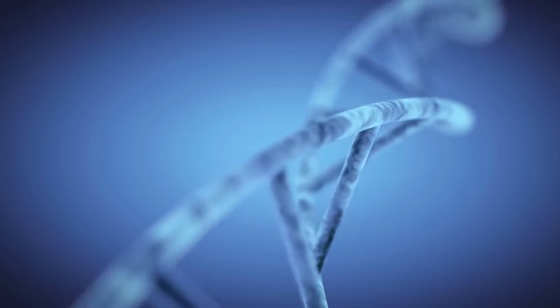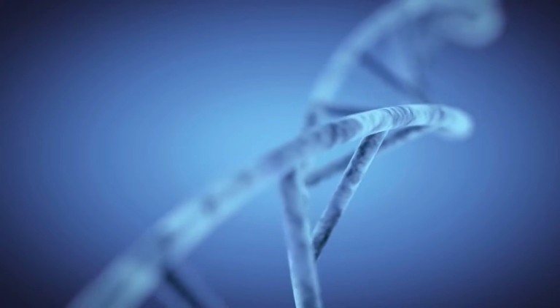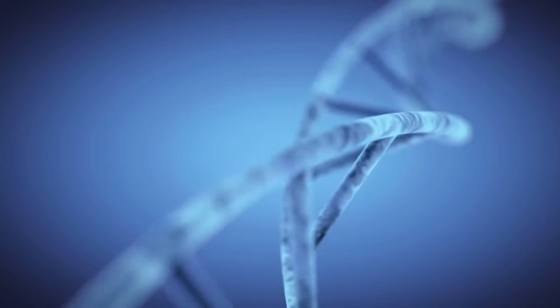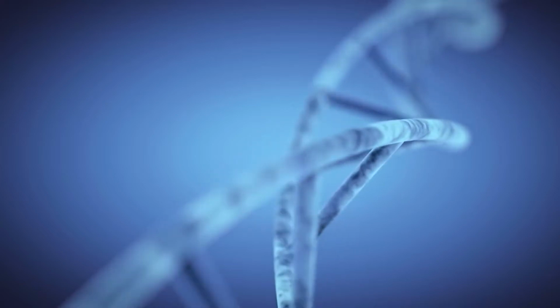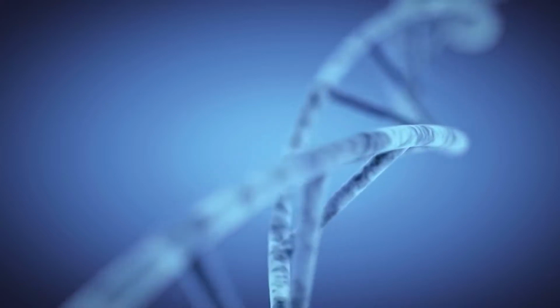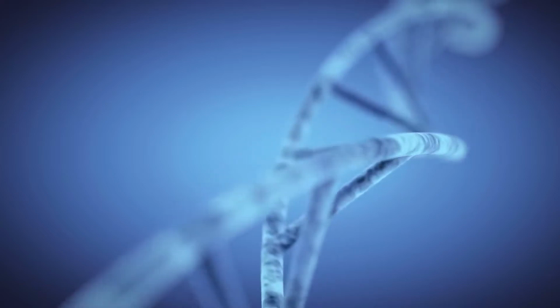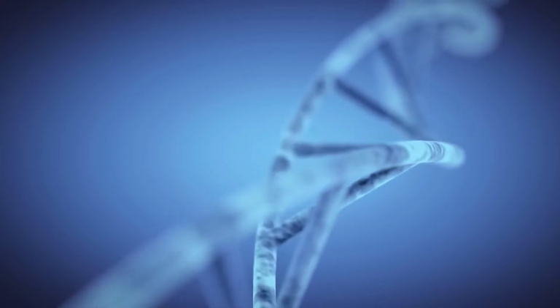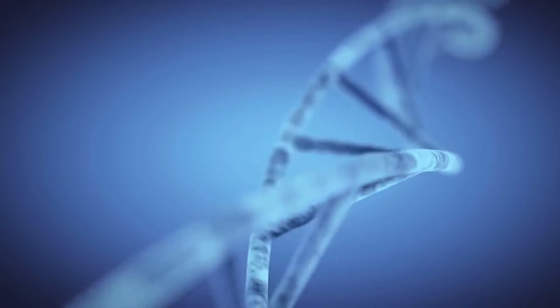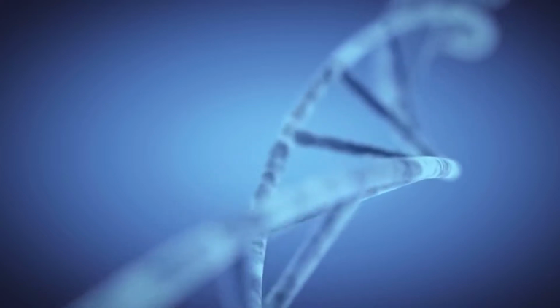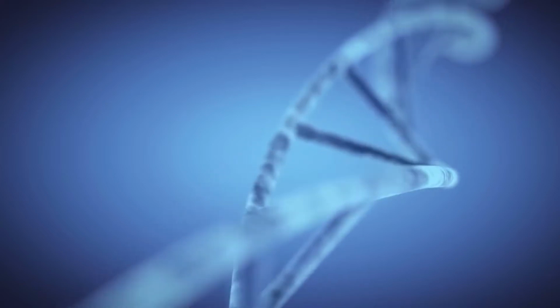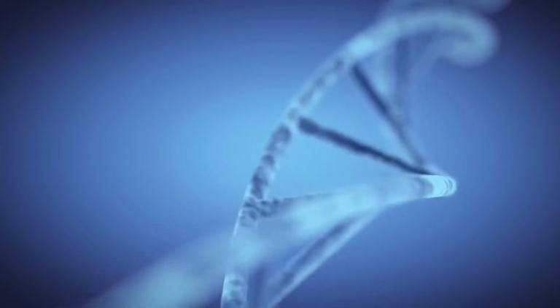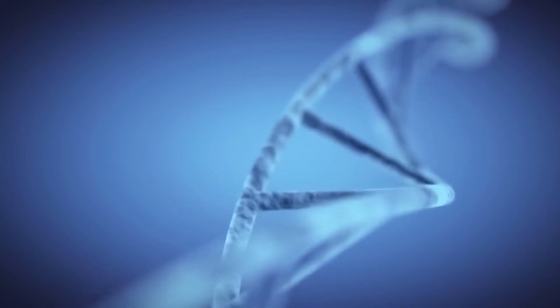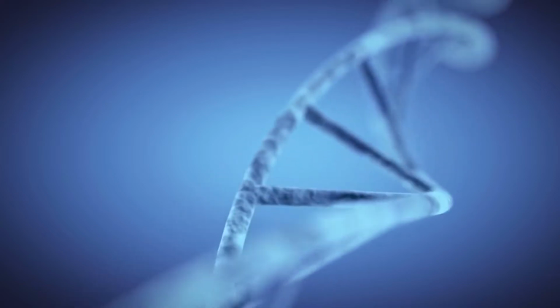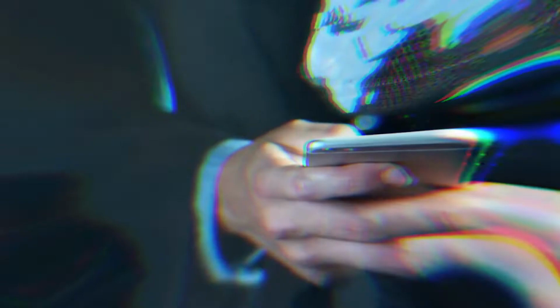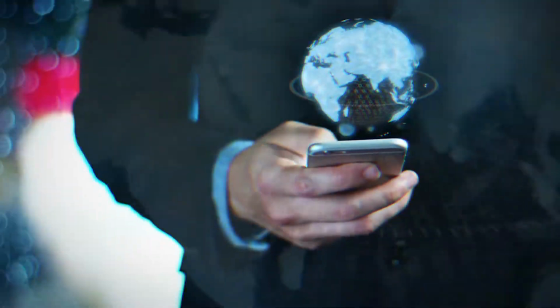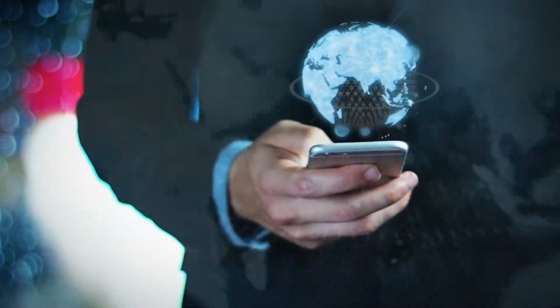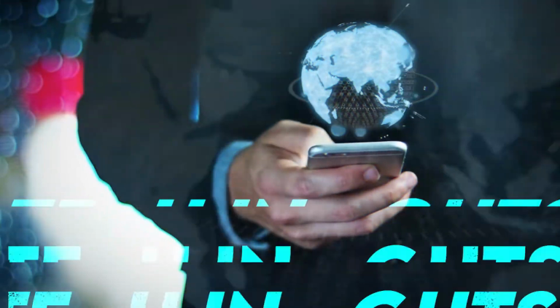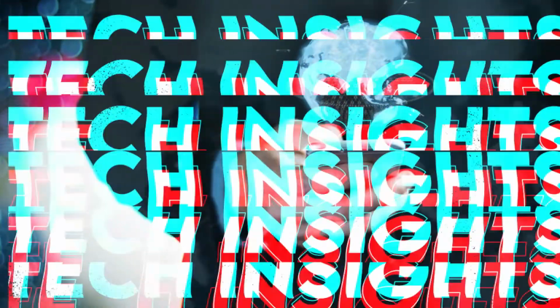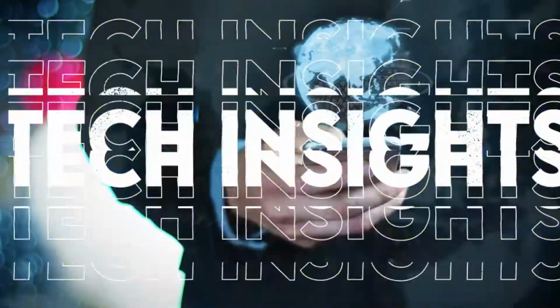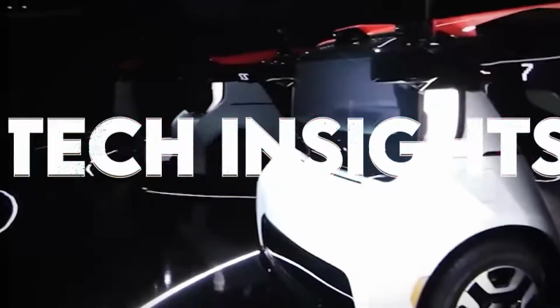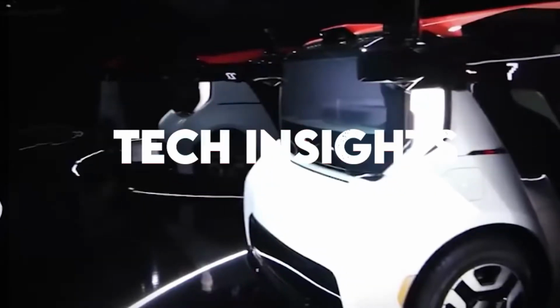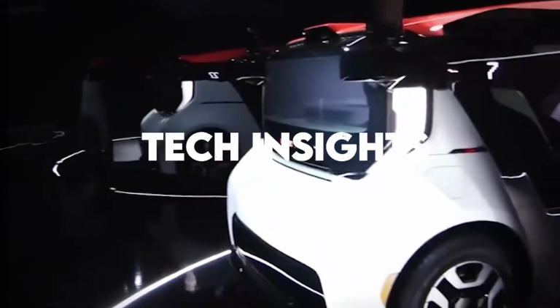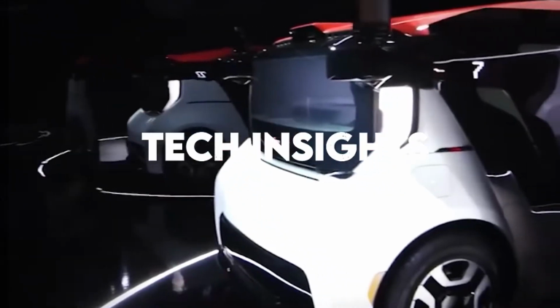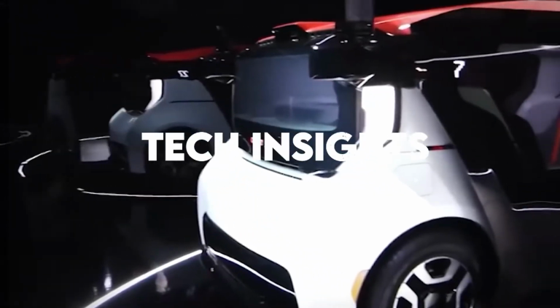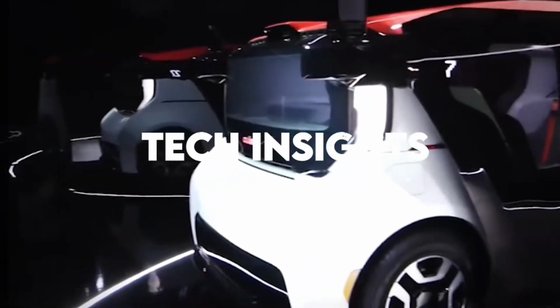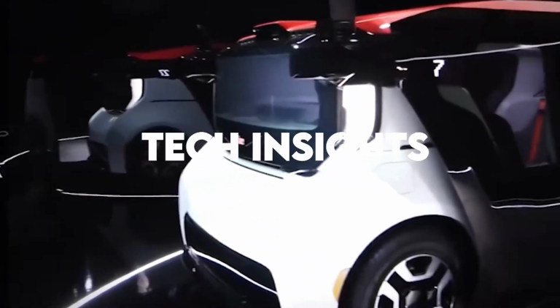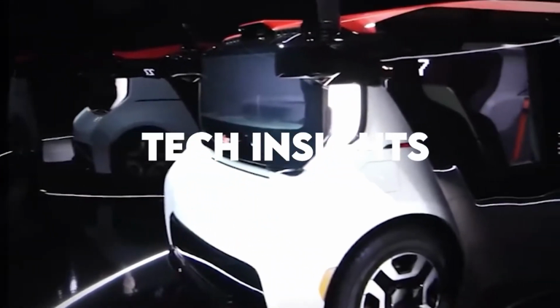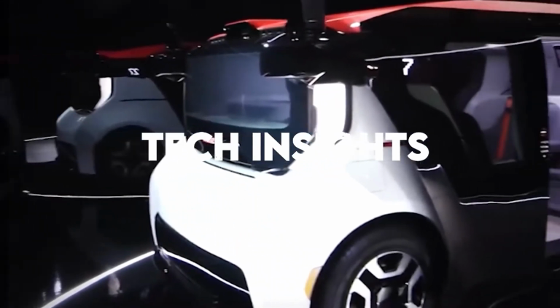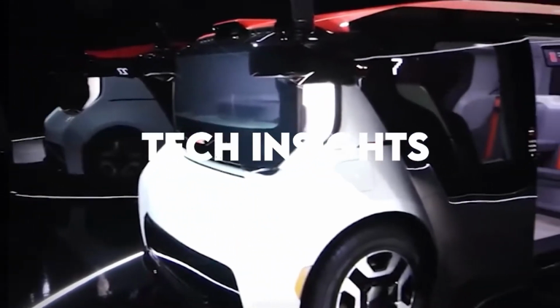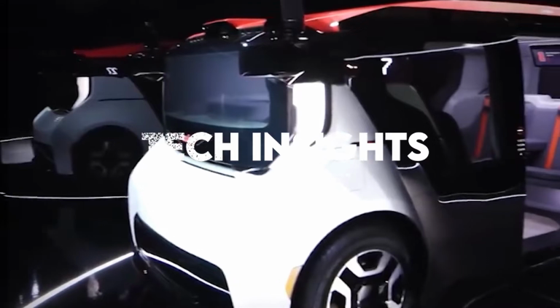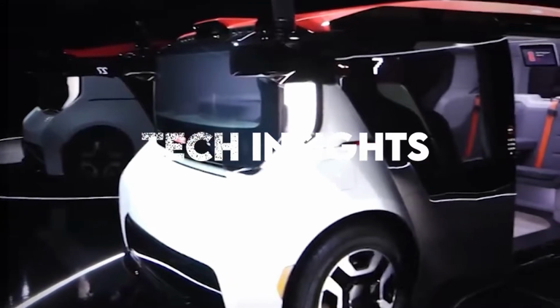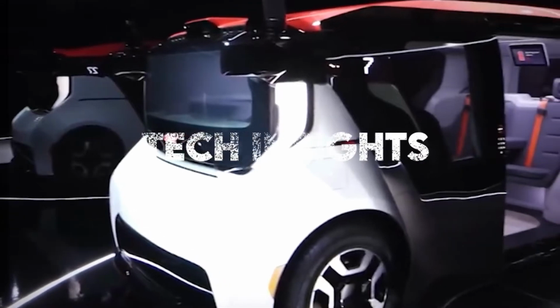So without wasting much of our time, welcome back to Tech Insights. Let's get into the video.